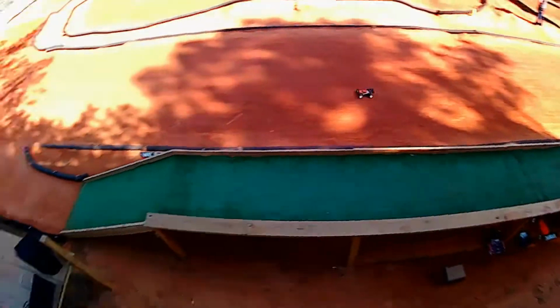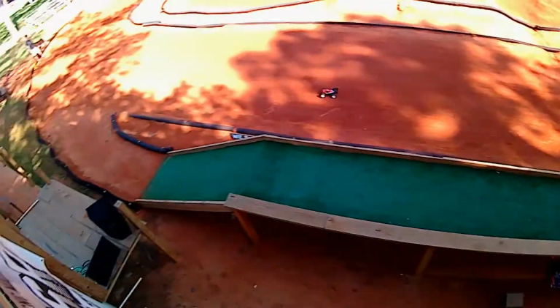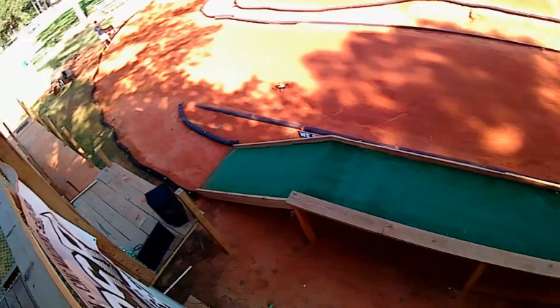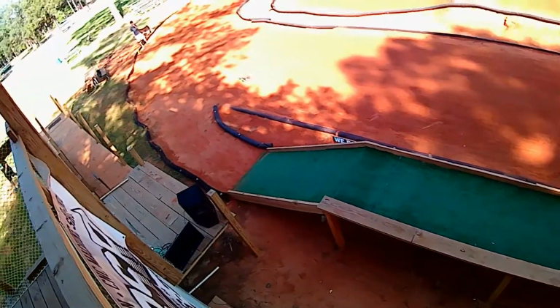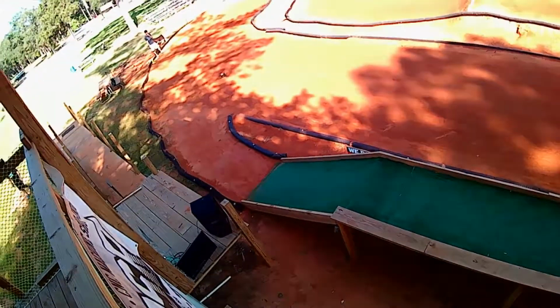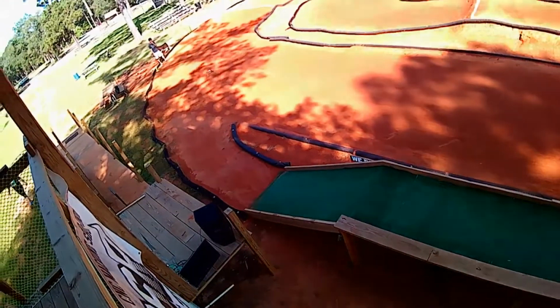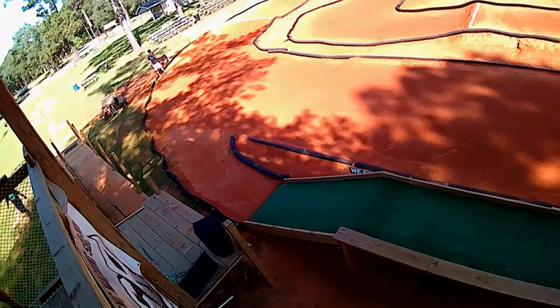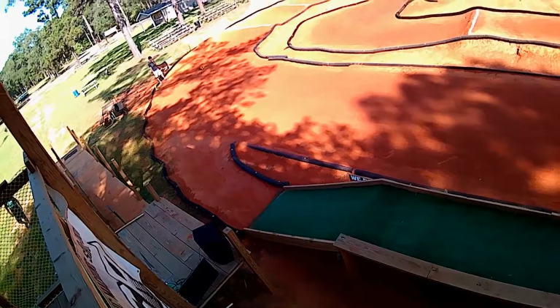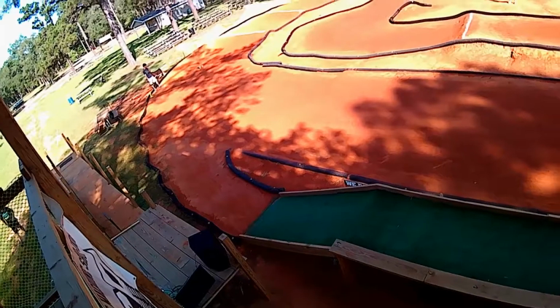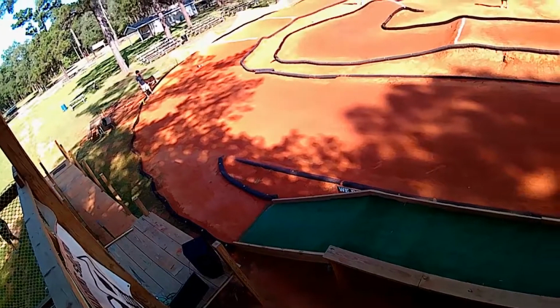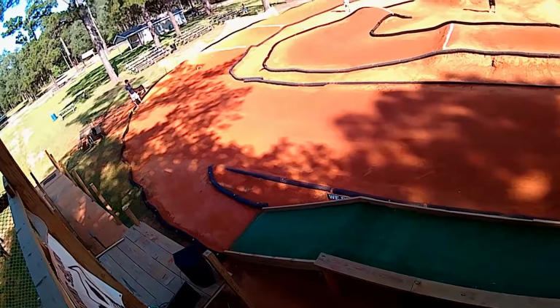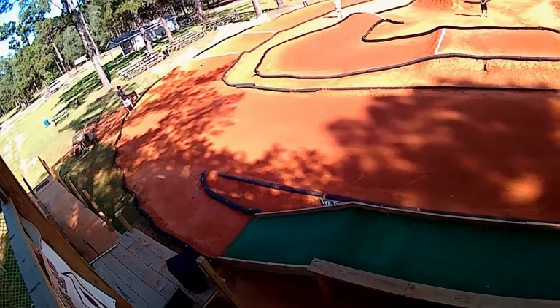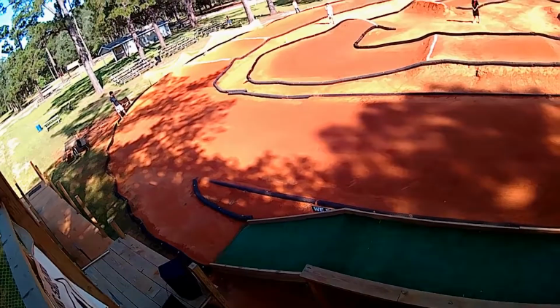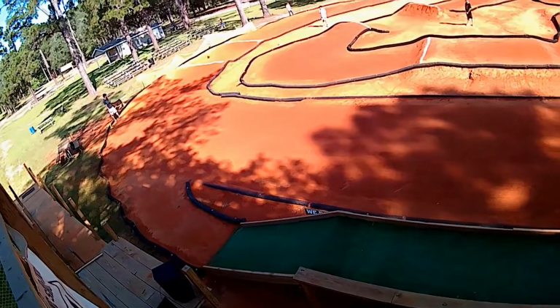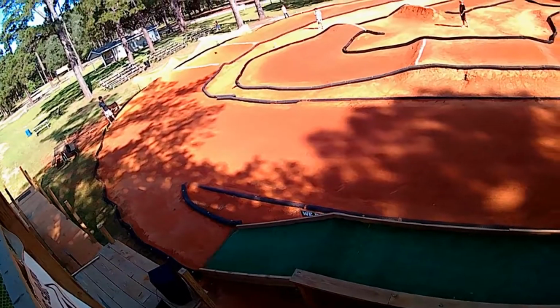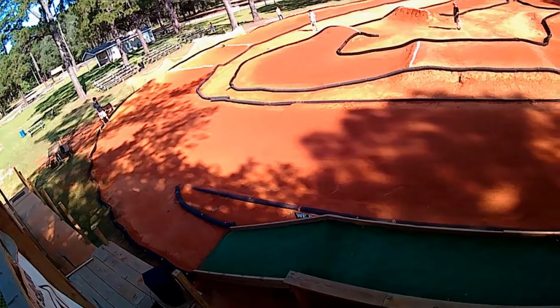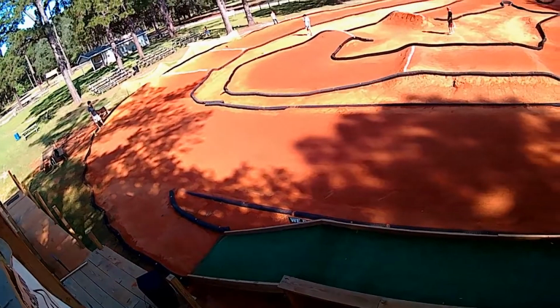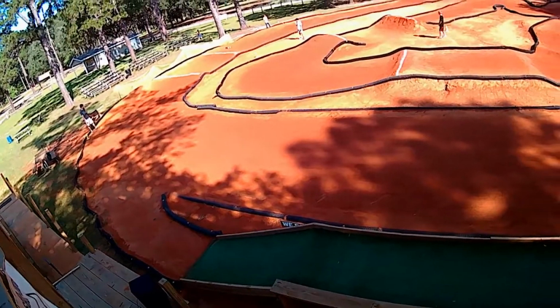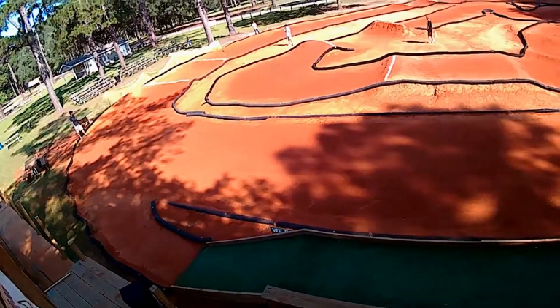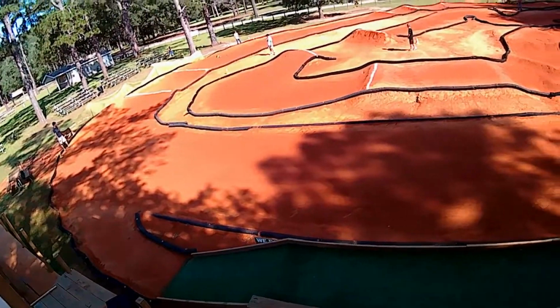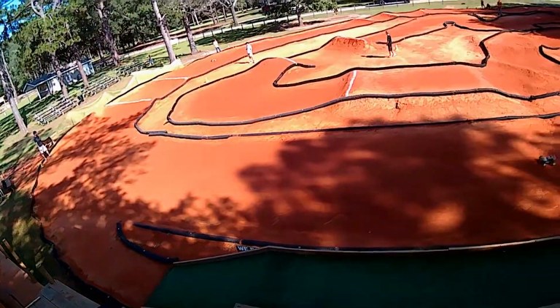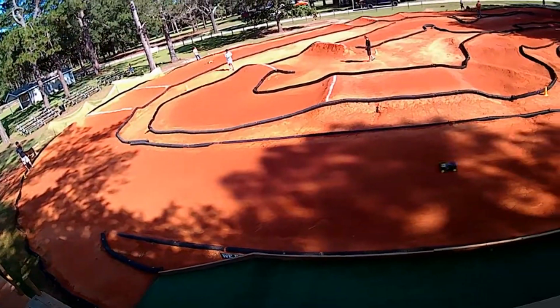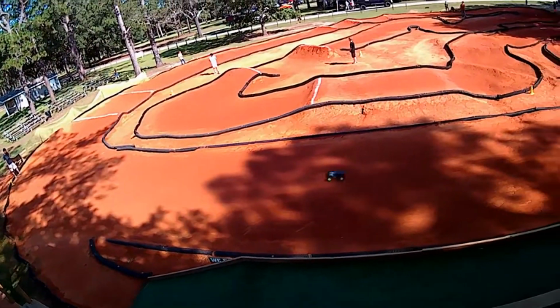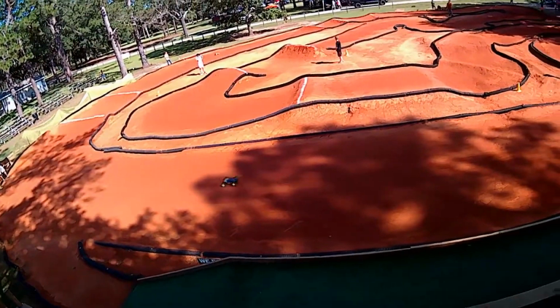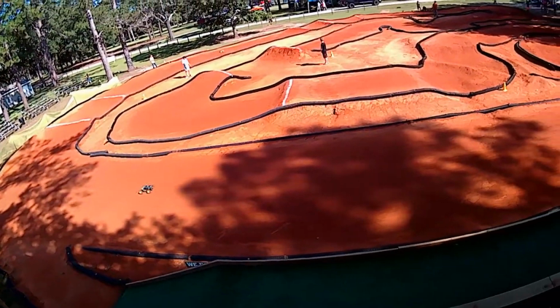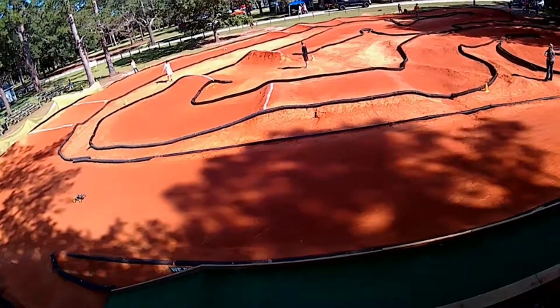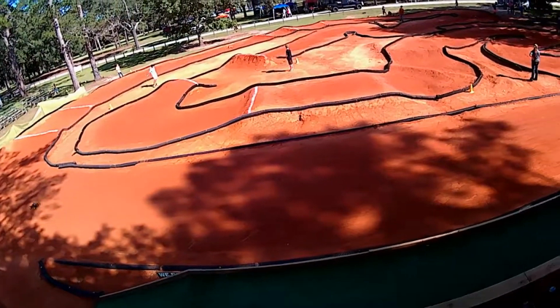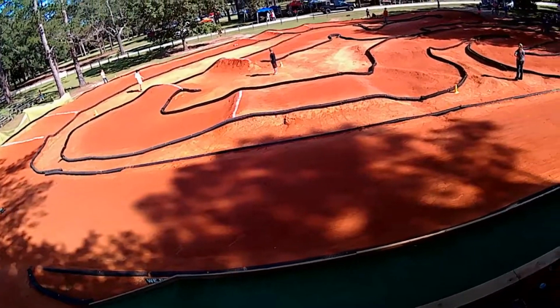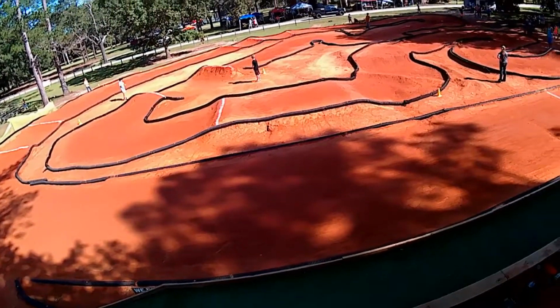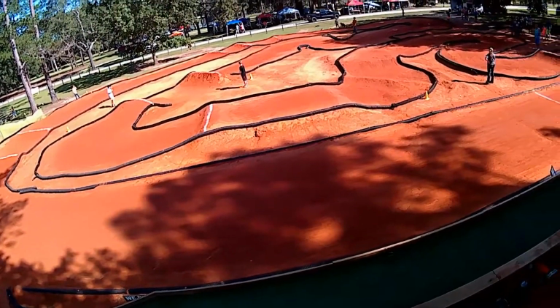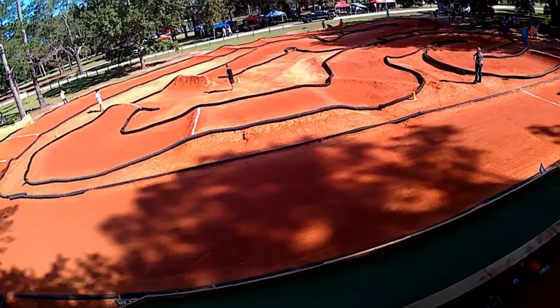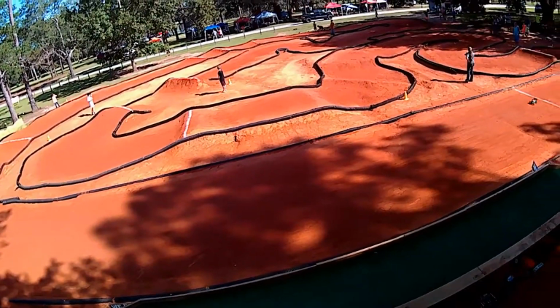Up next, Novice Roller, we're making rain. 1:30 left guys, 1:30.